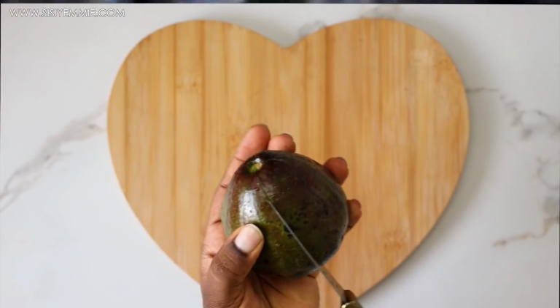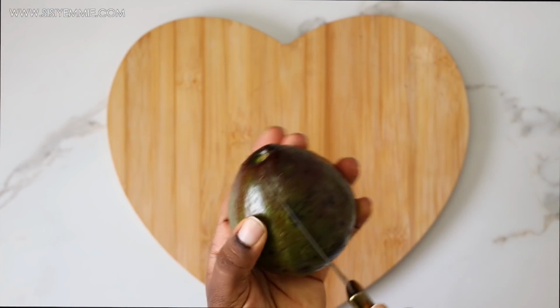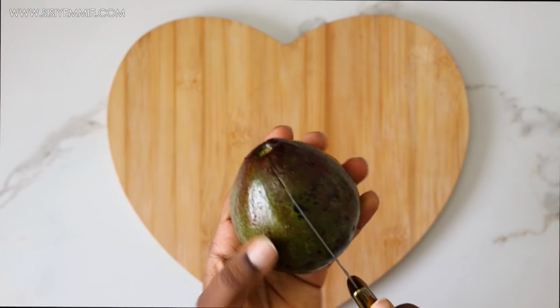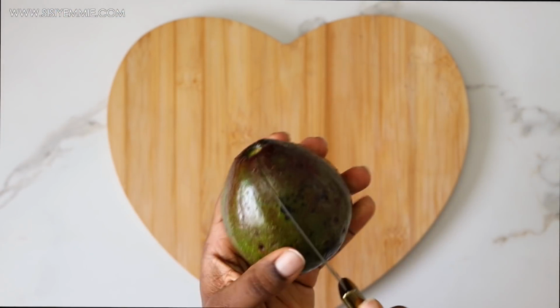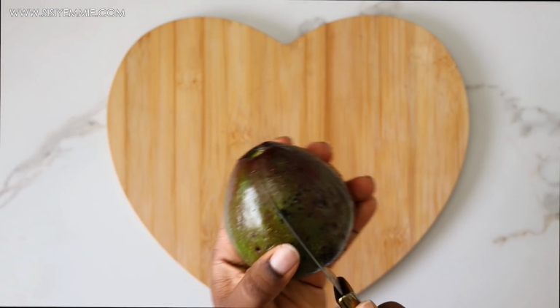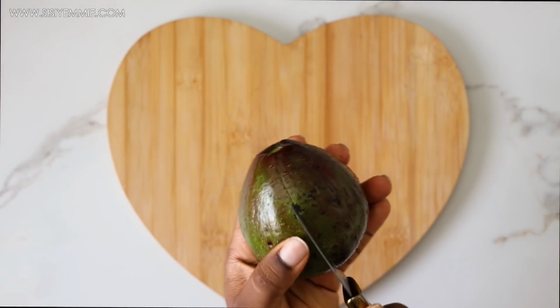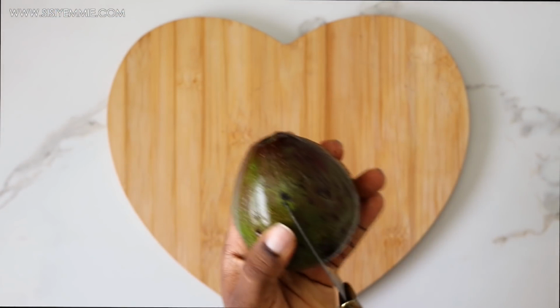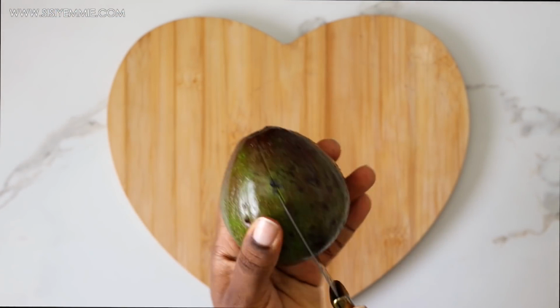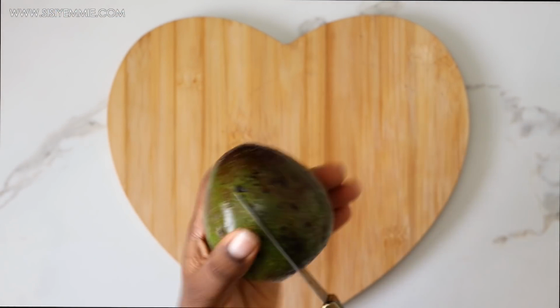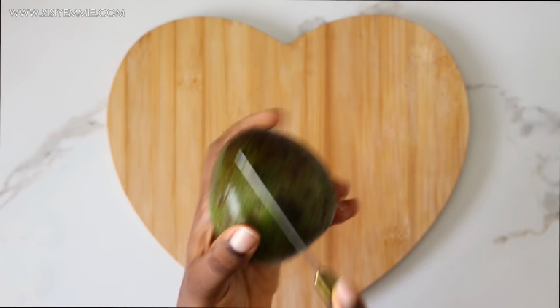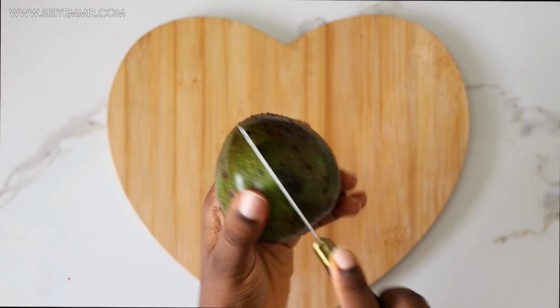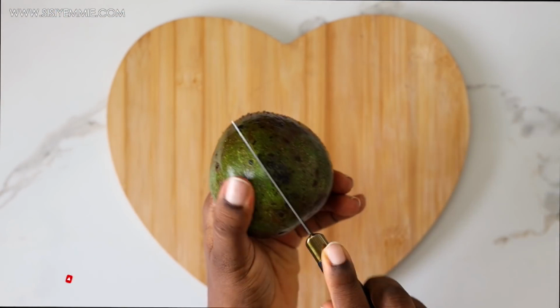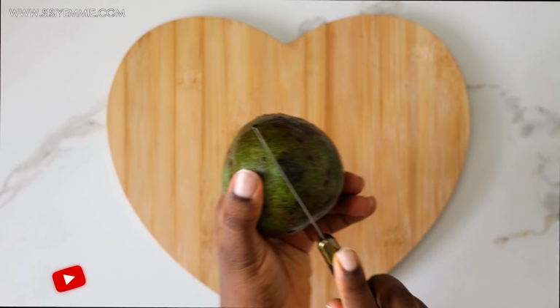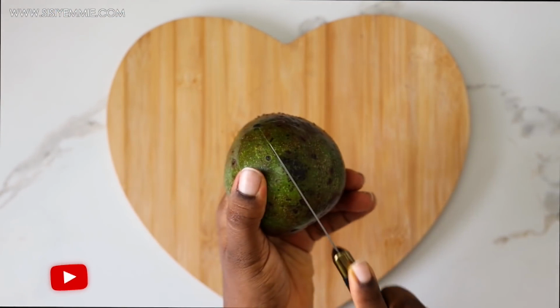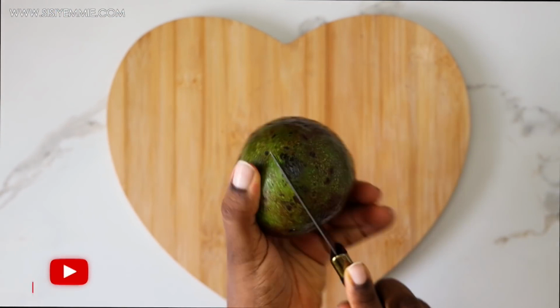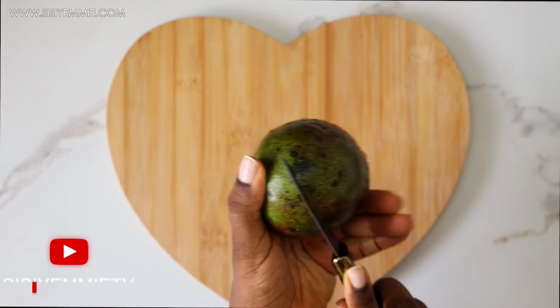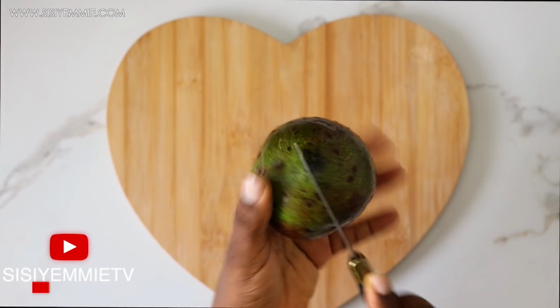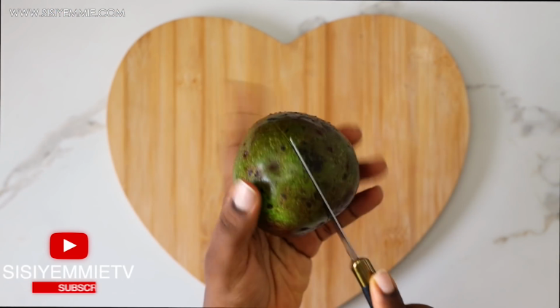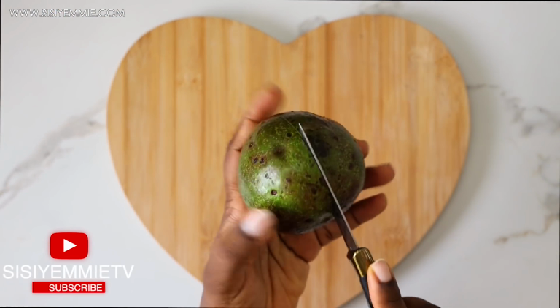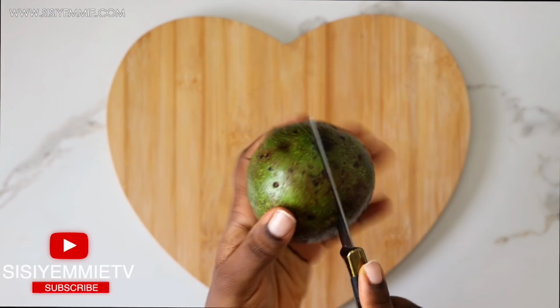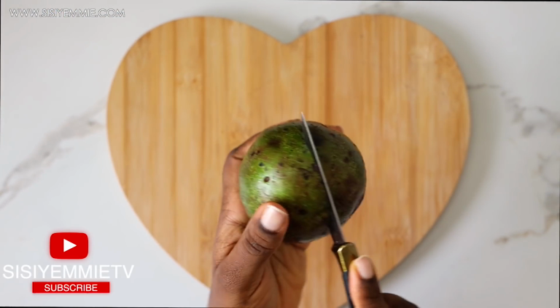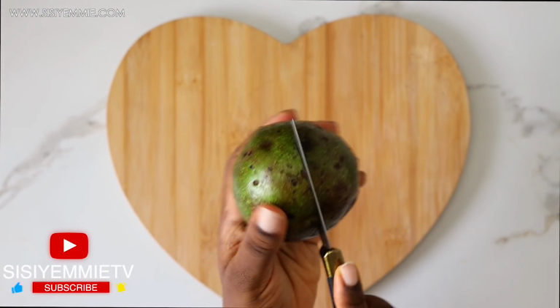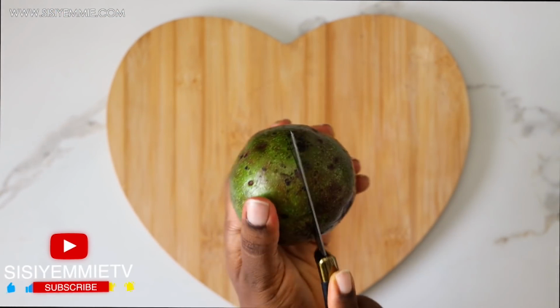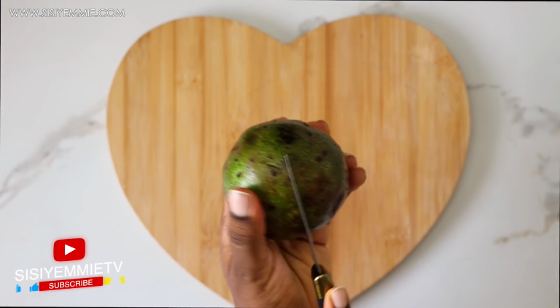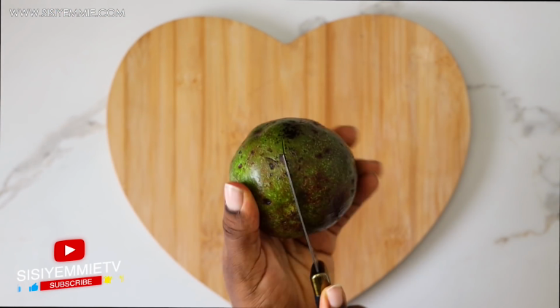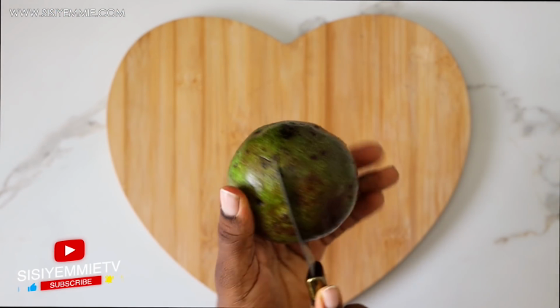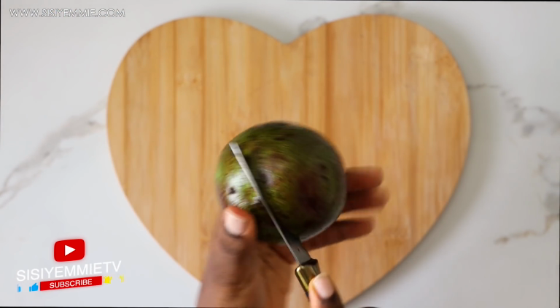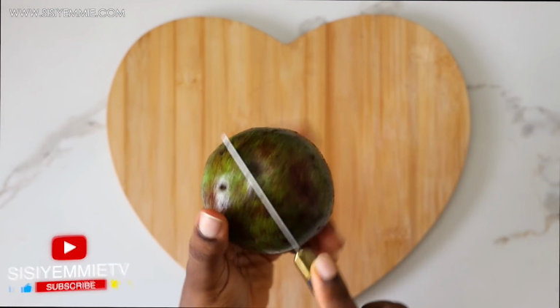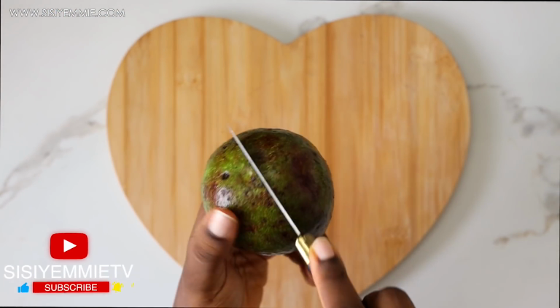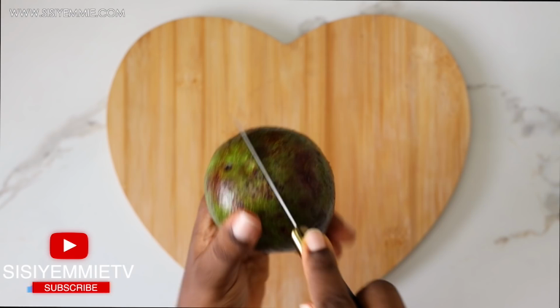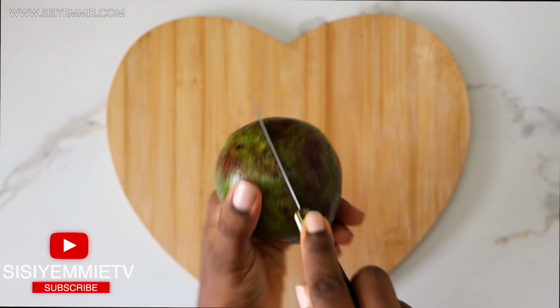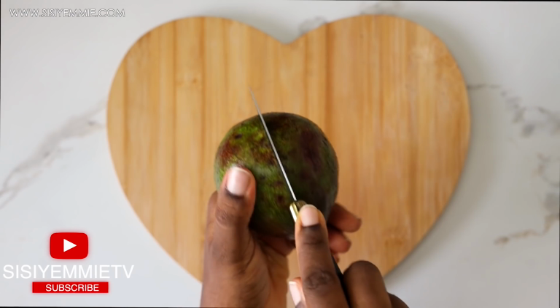Next I'm just prepping the rest of the salad ingredients, starting with the avocado.